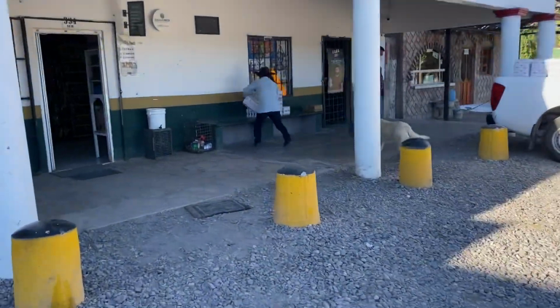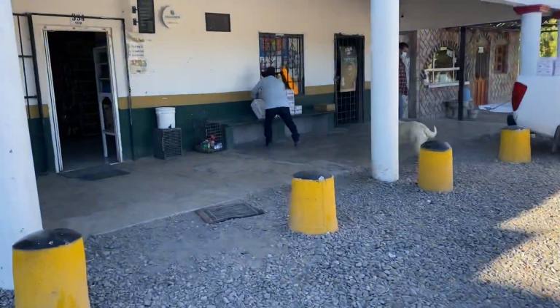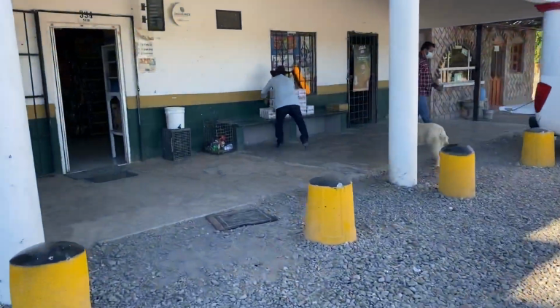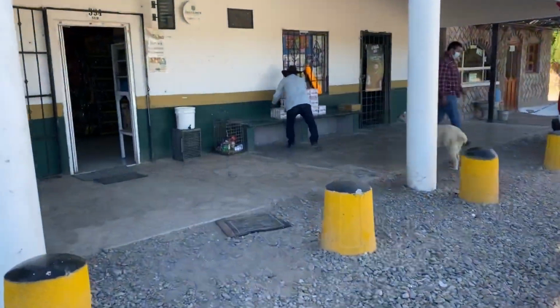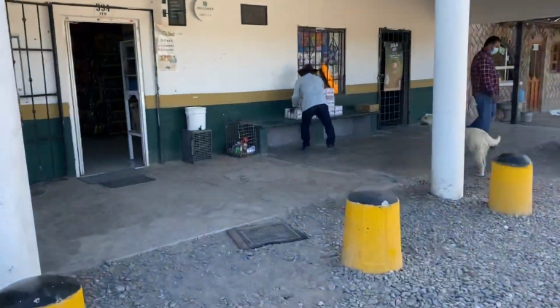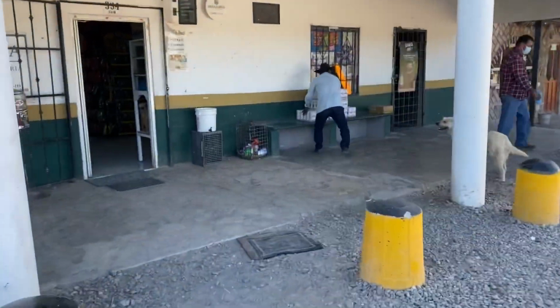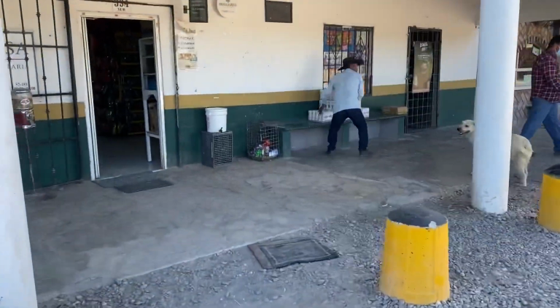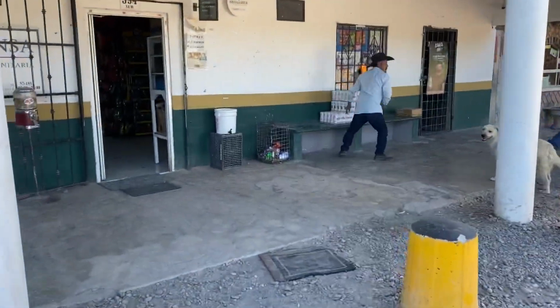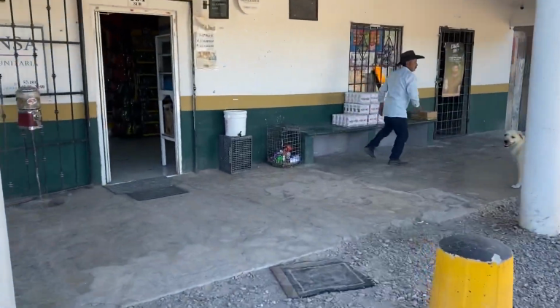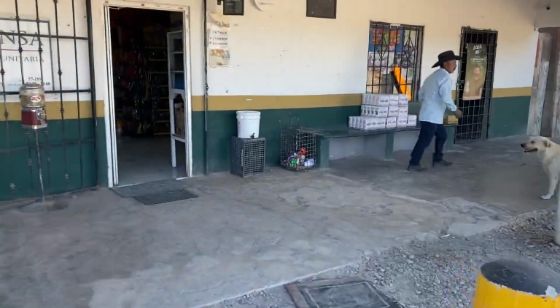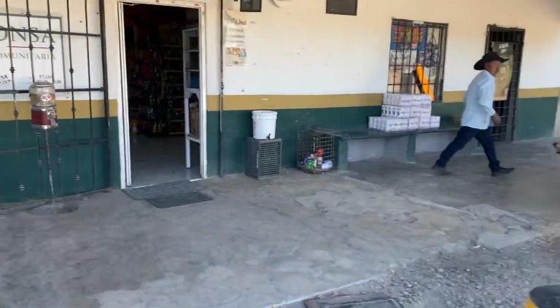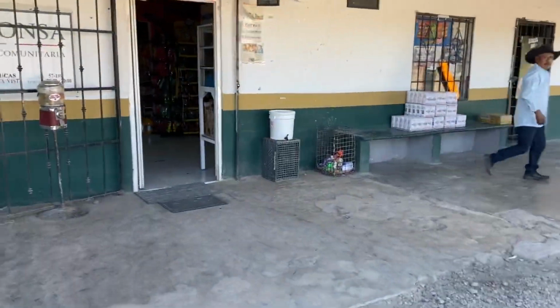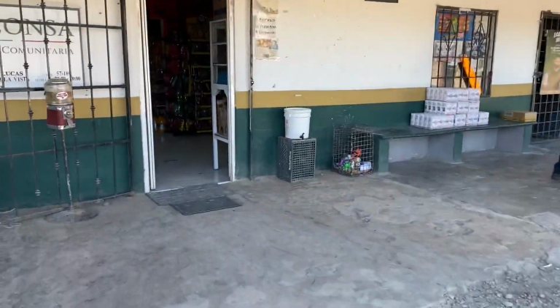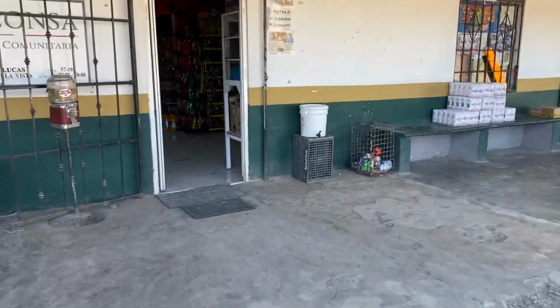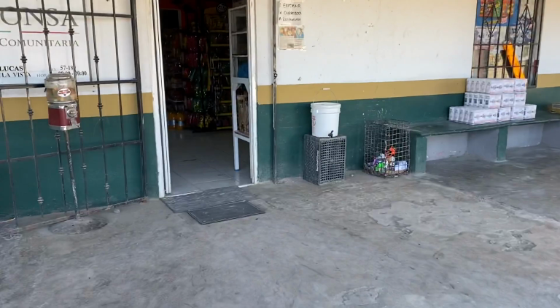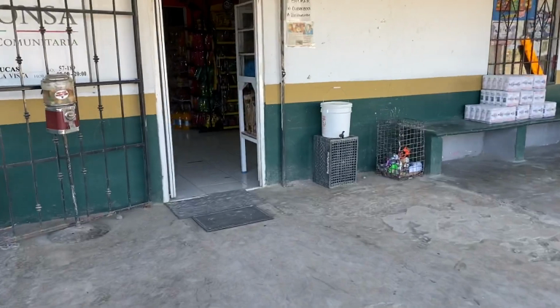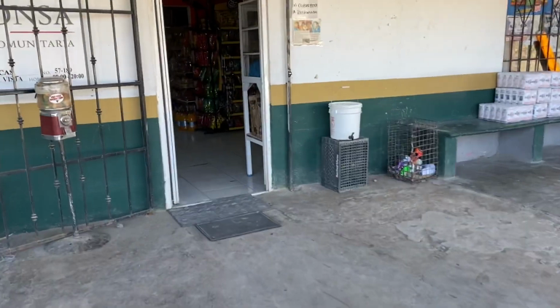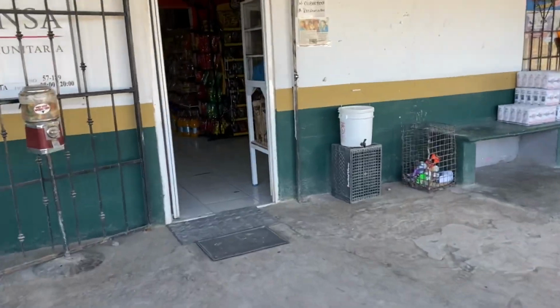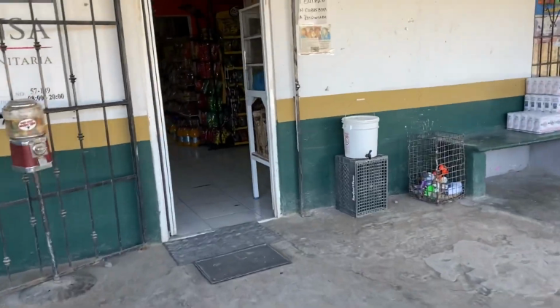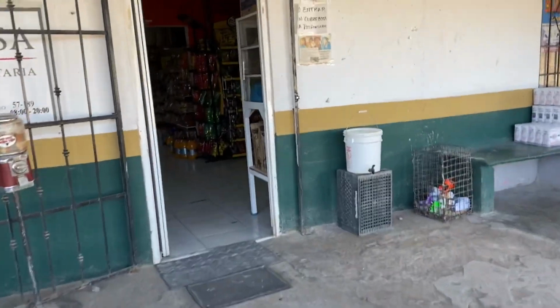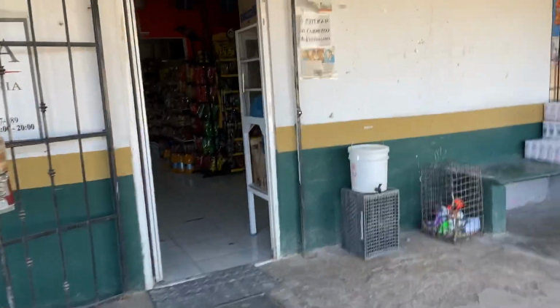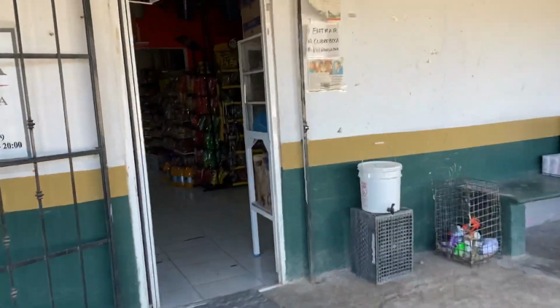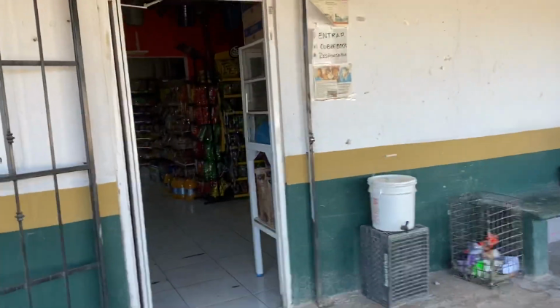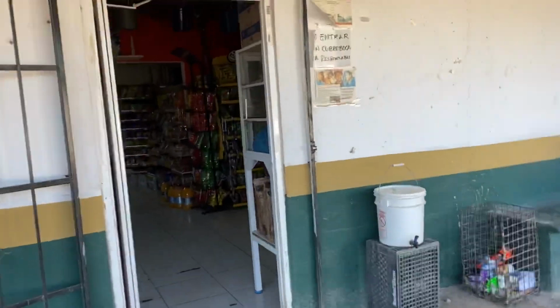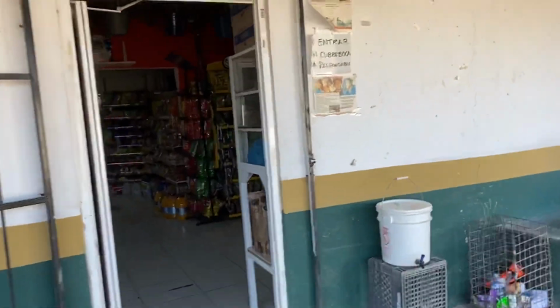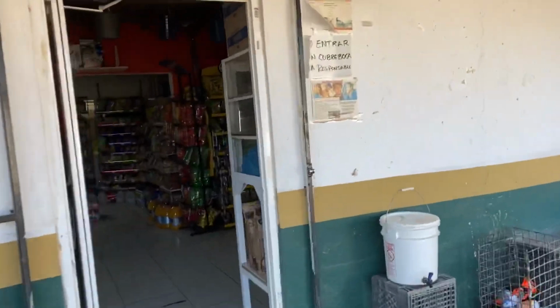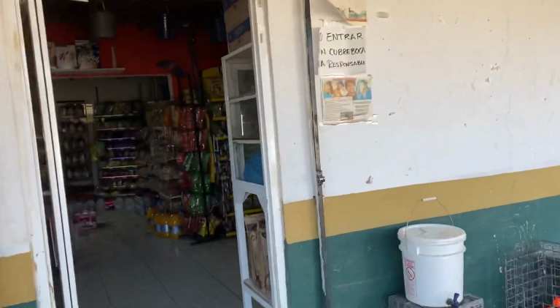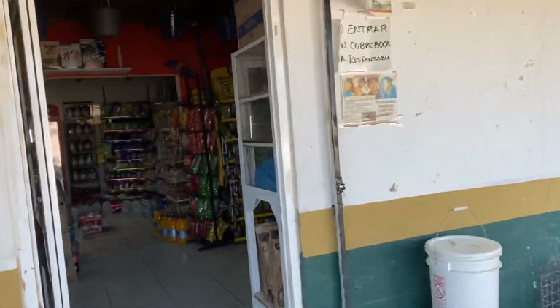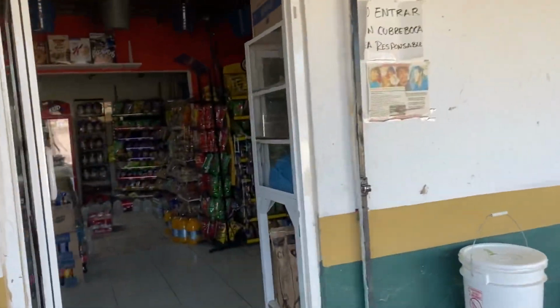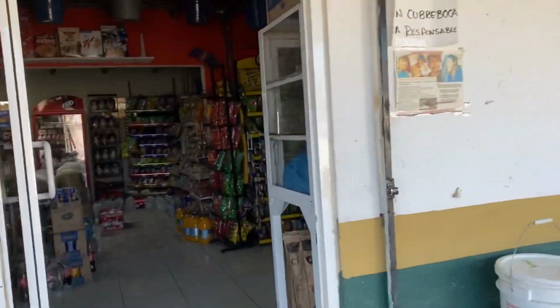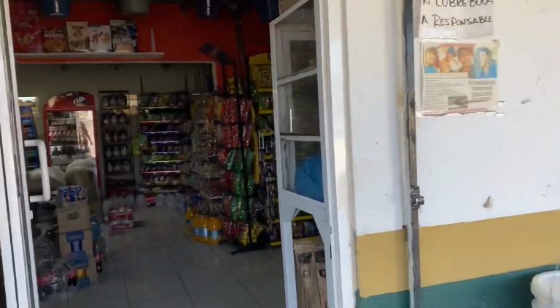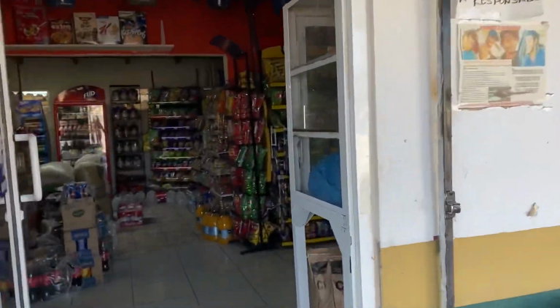I'm going to go inside the grocery store. Let's see what a Mexican grocery store looks like.